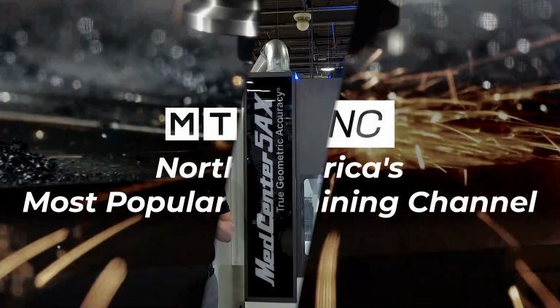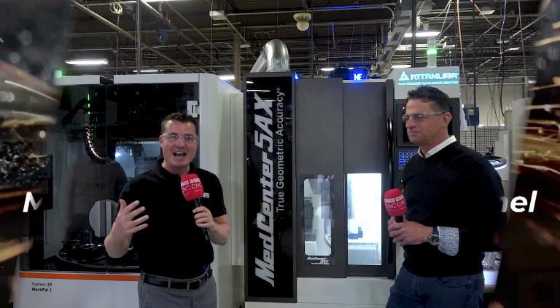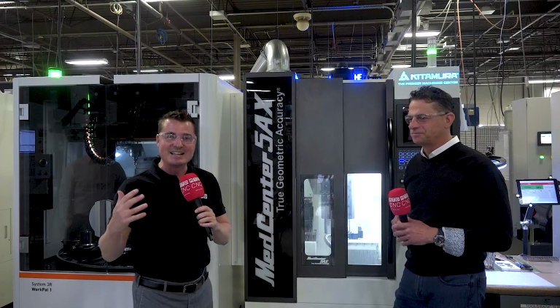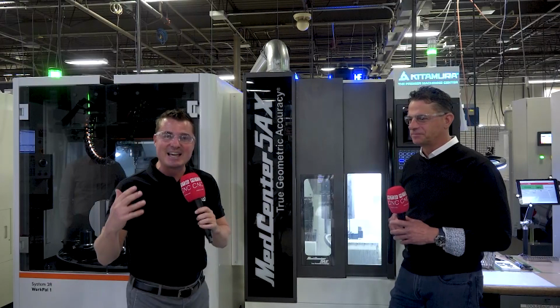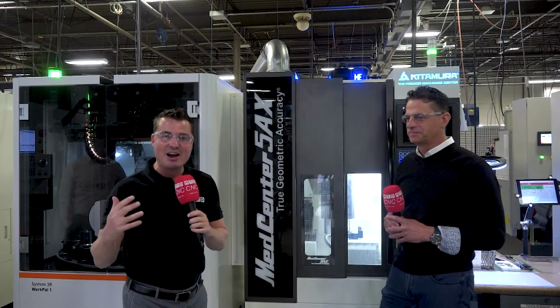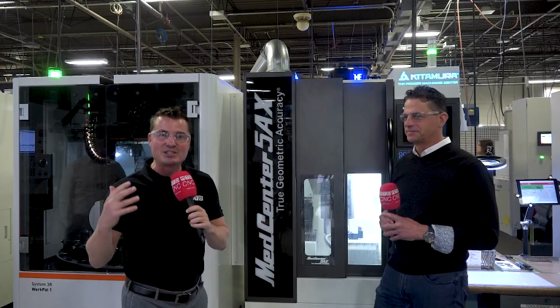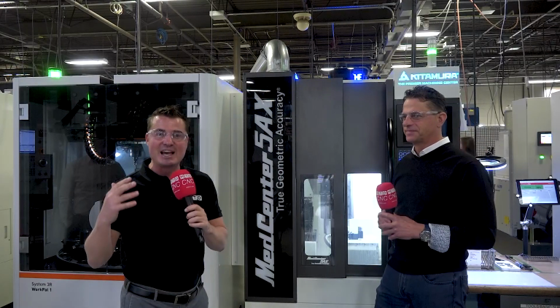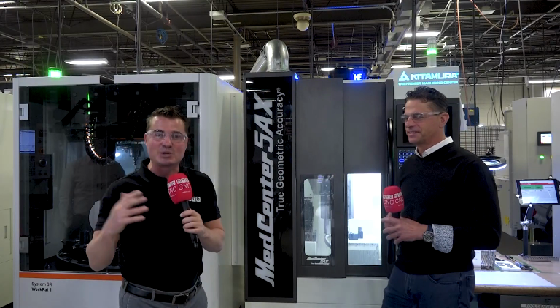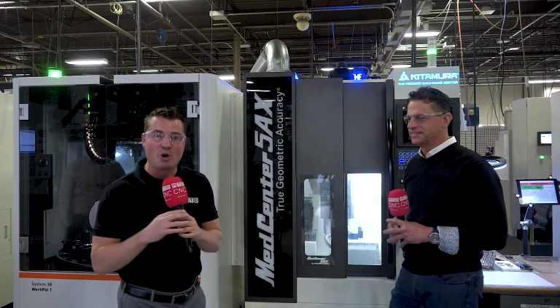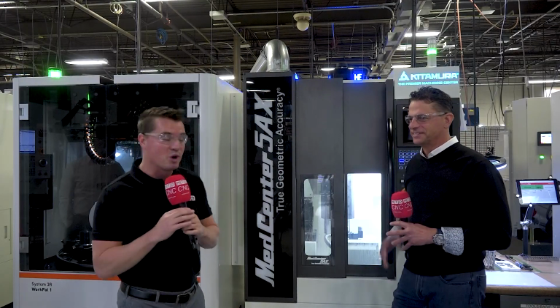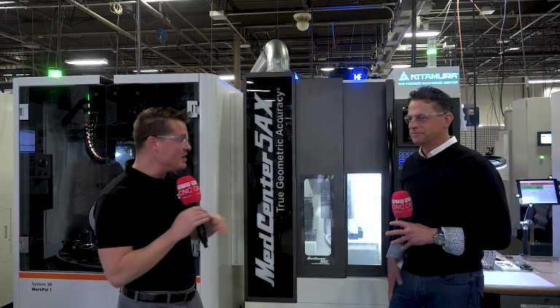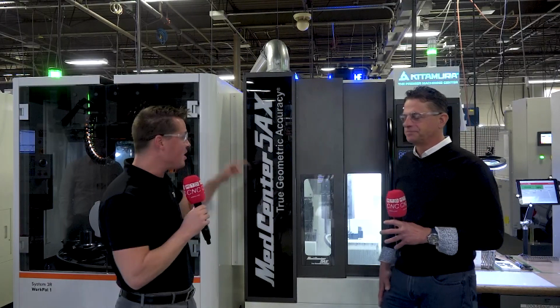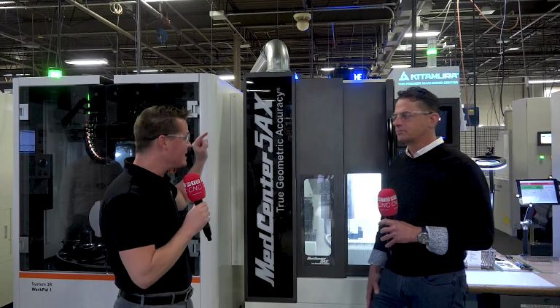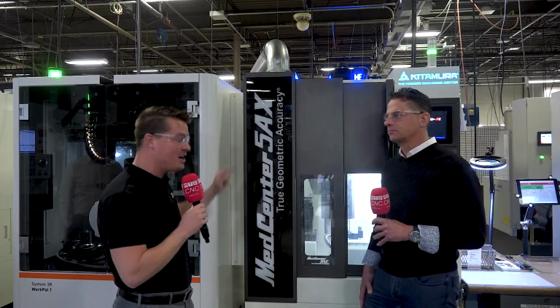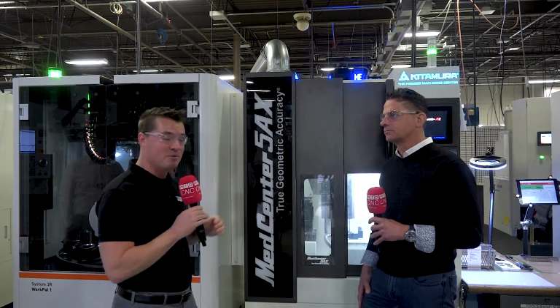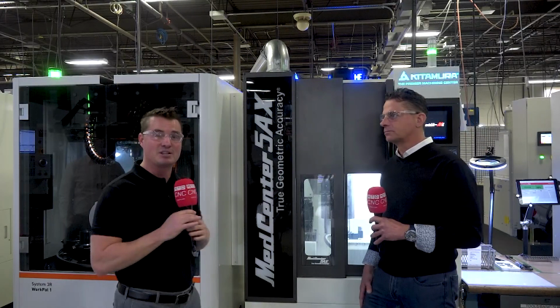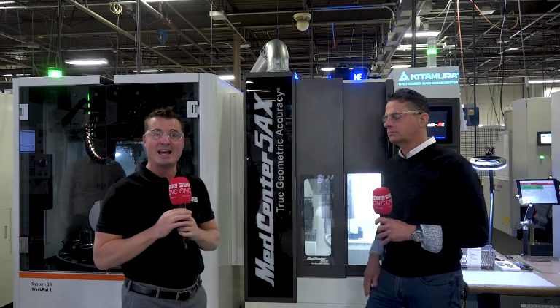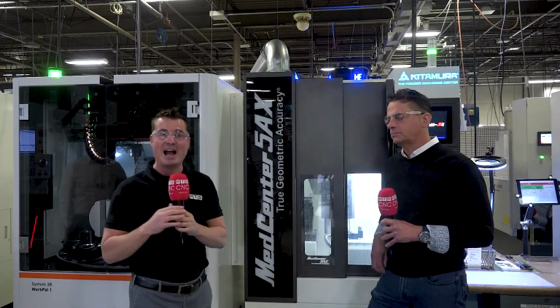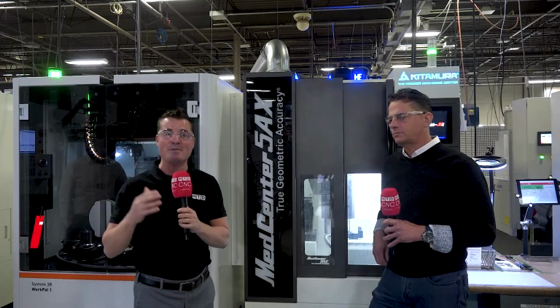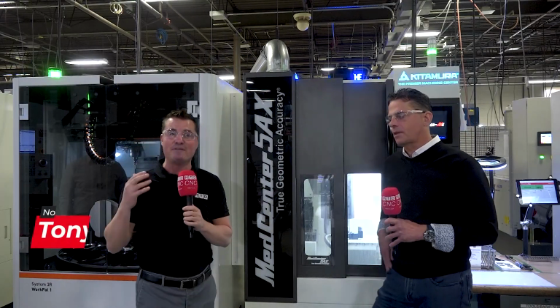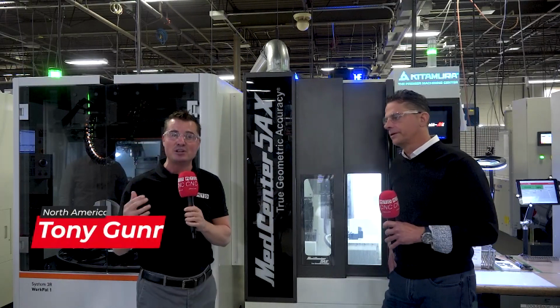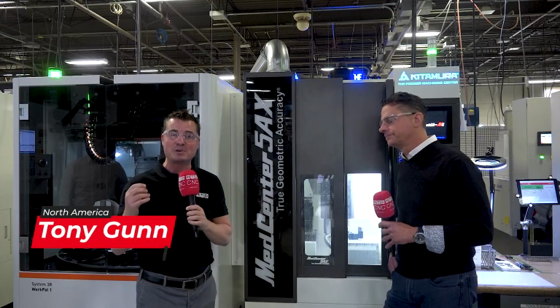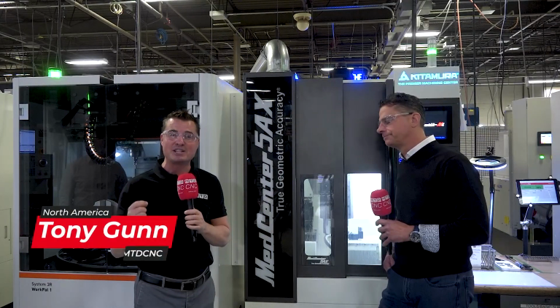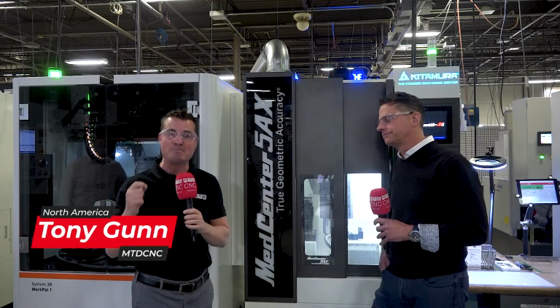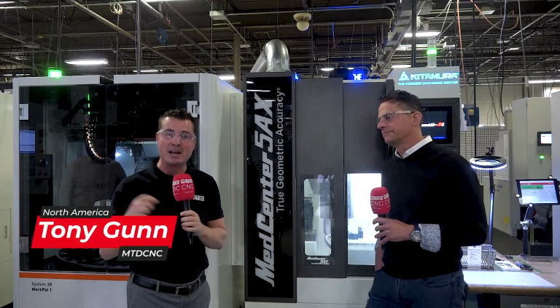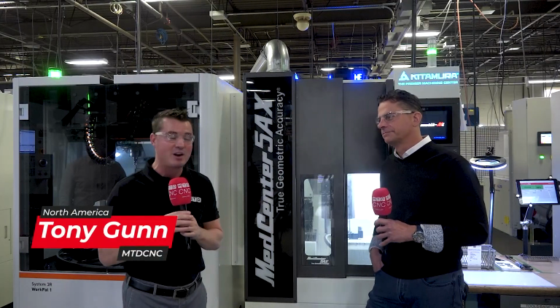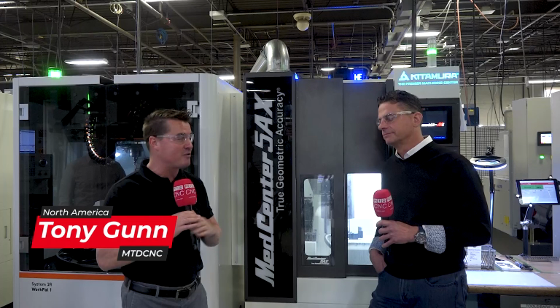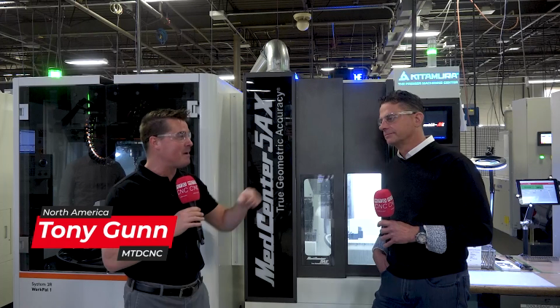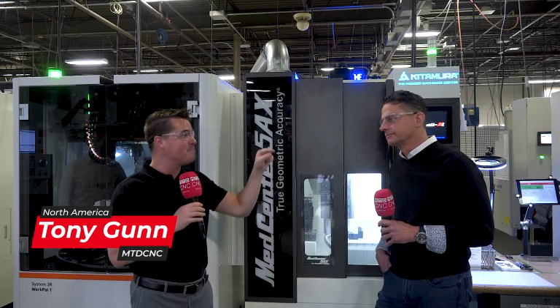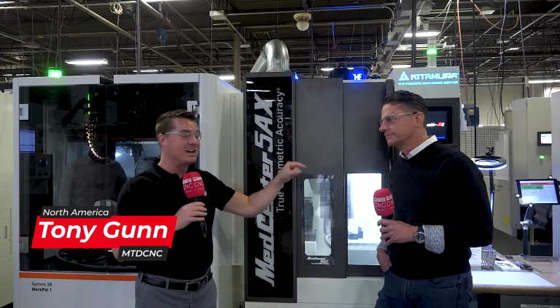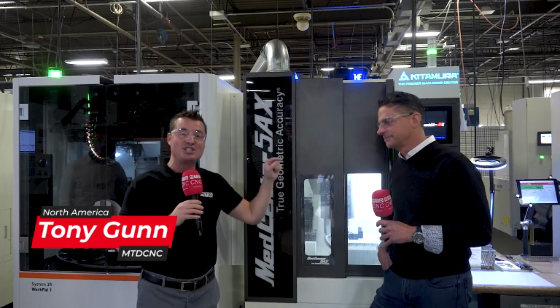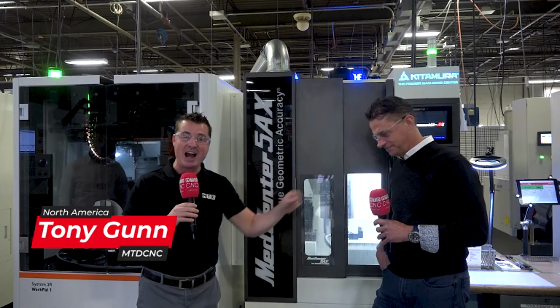Guys and gals, guess what? We're going to talk Kitamura today. I'm at Phyllis Precision Meticraft with my buddy Johnny.